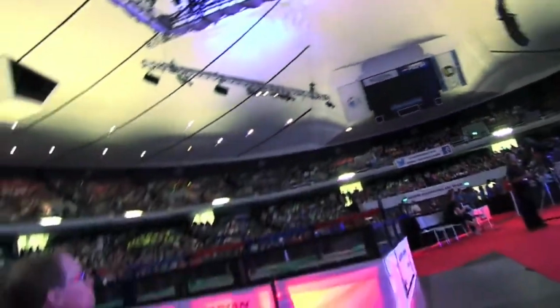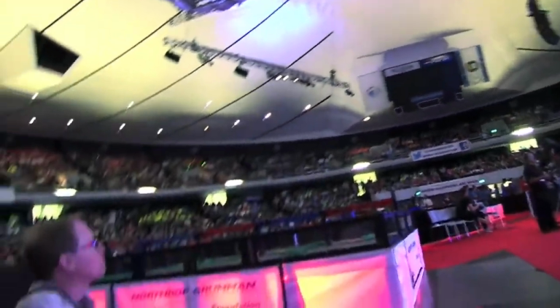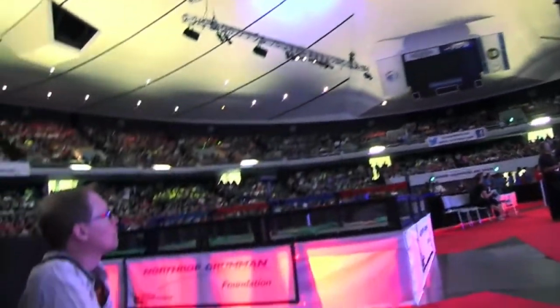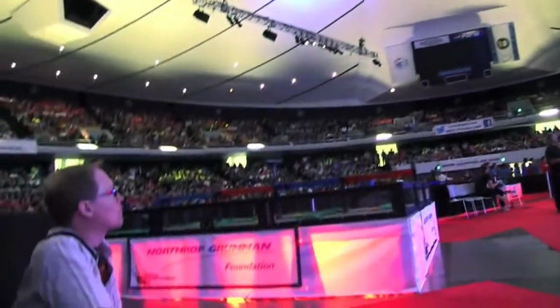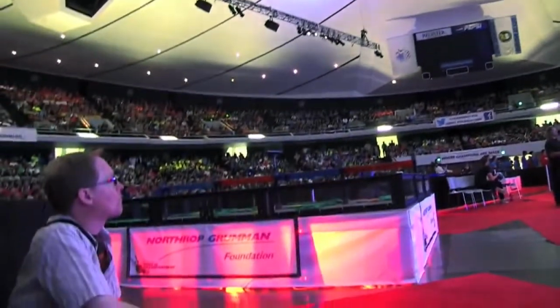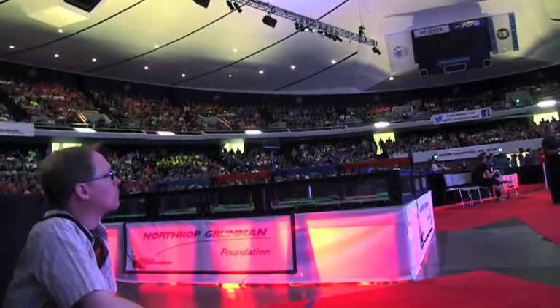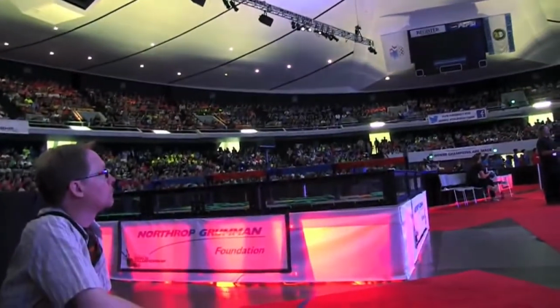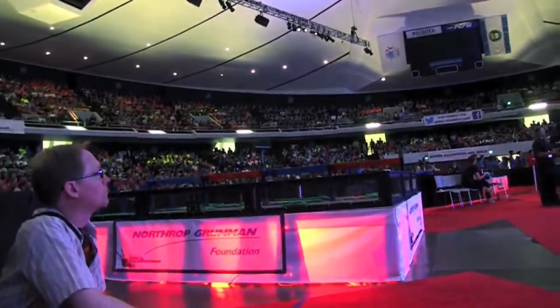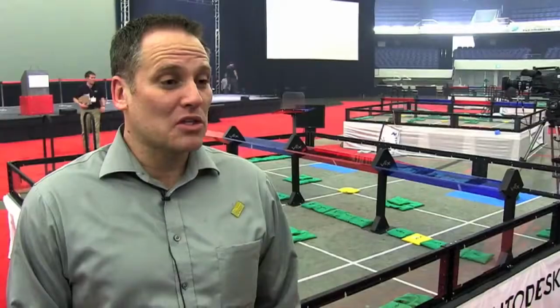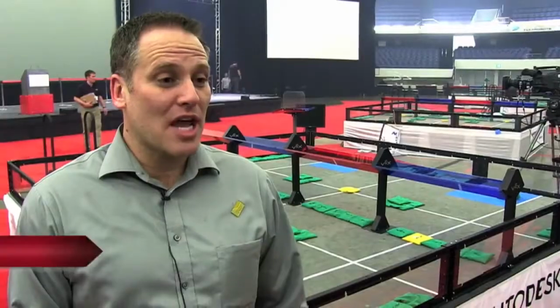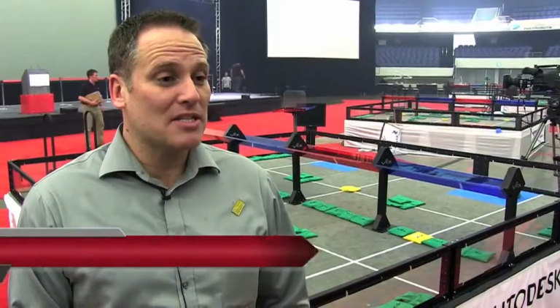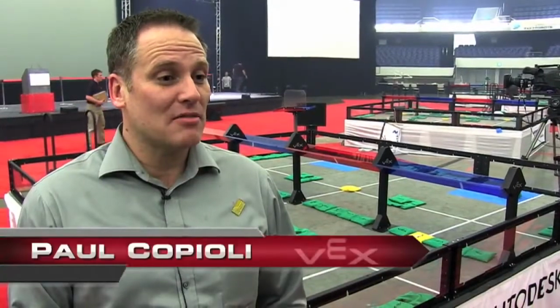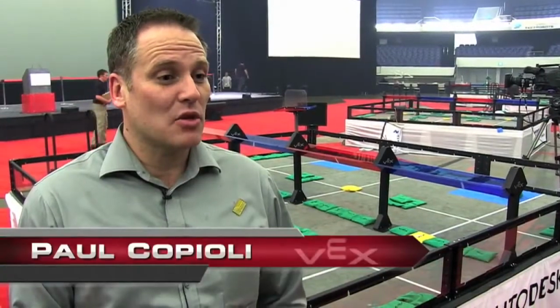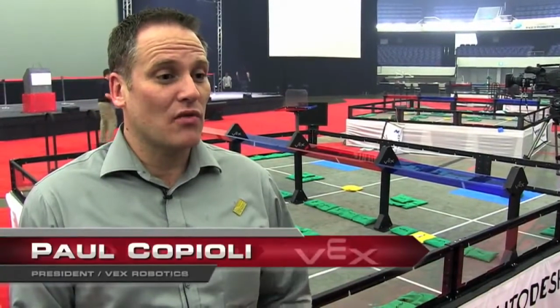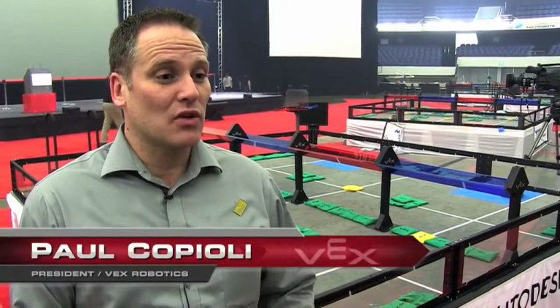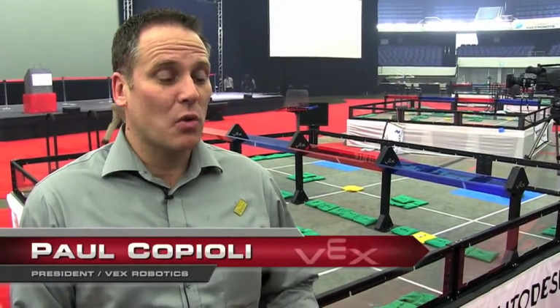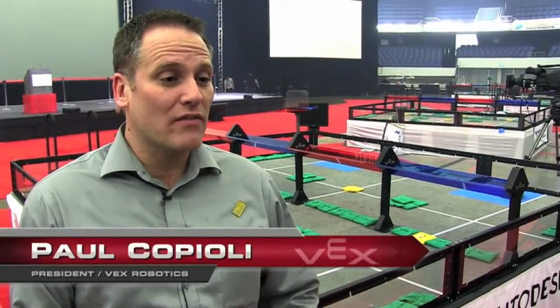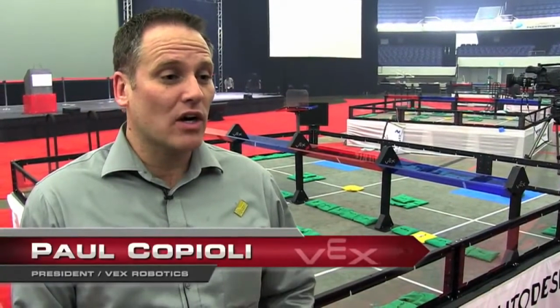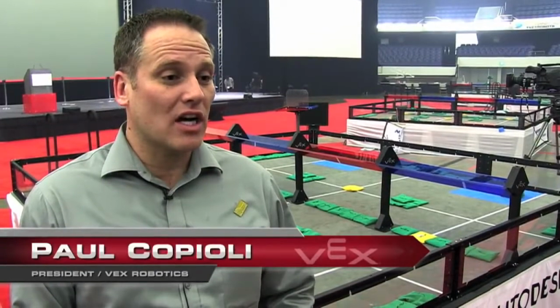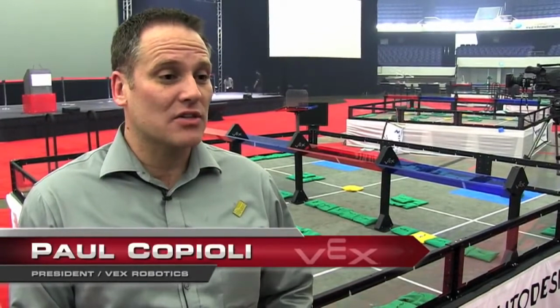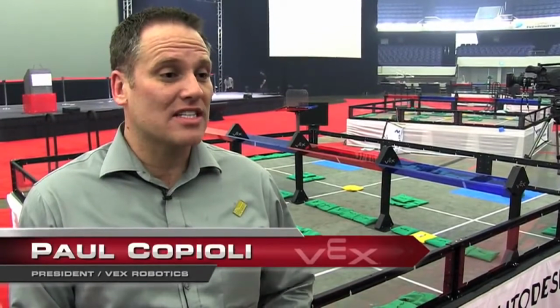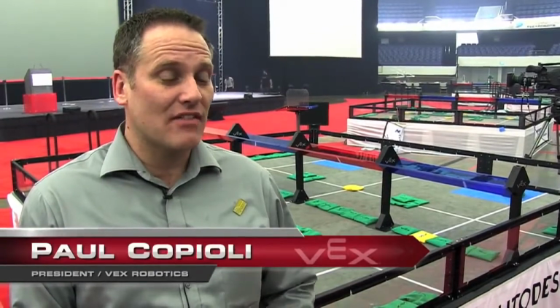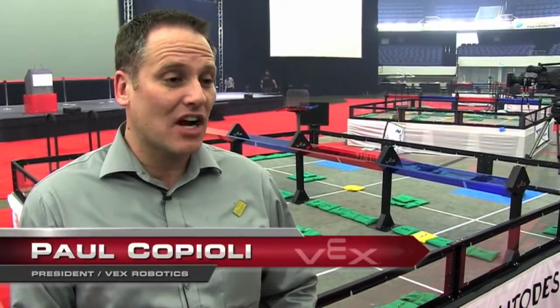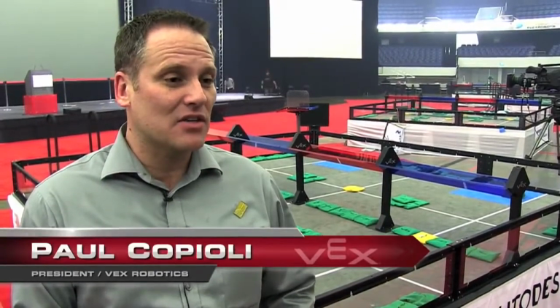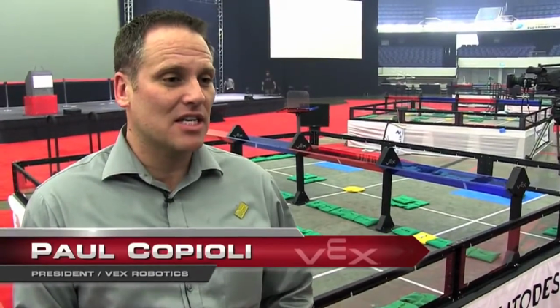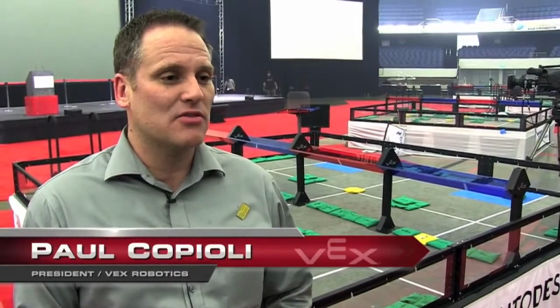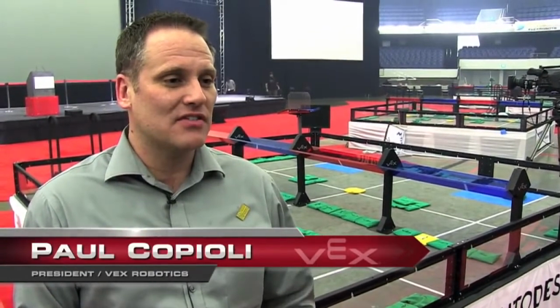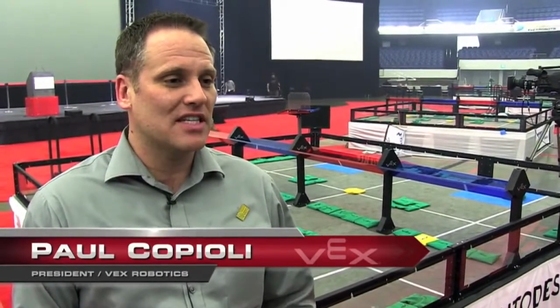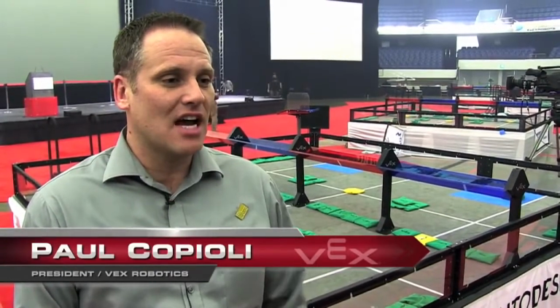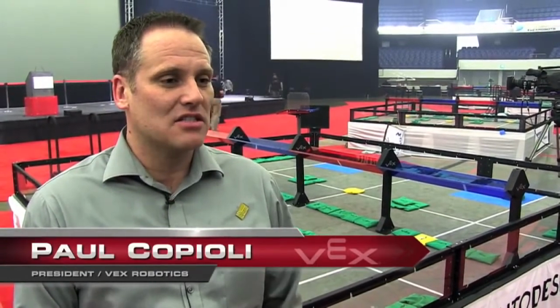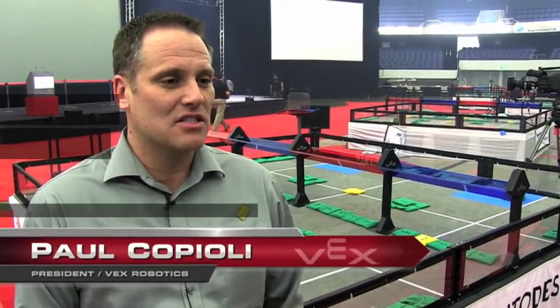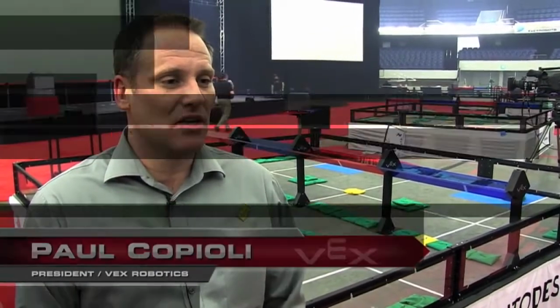We're here at the VEX Robotics Competition World Championship, with over 24 countries, 700 teams, and 15,000 students.